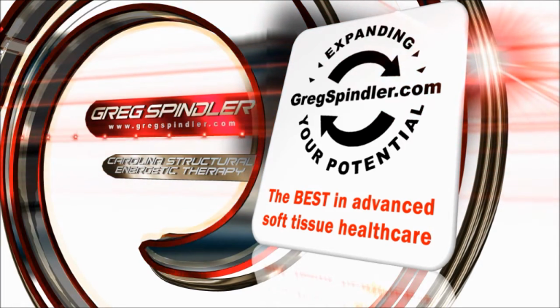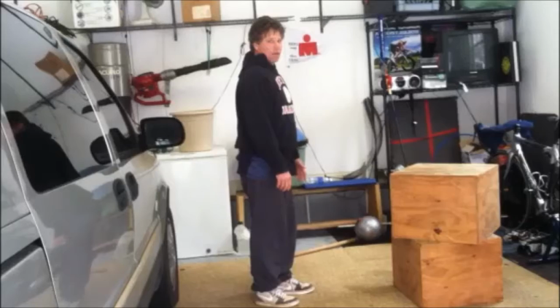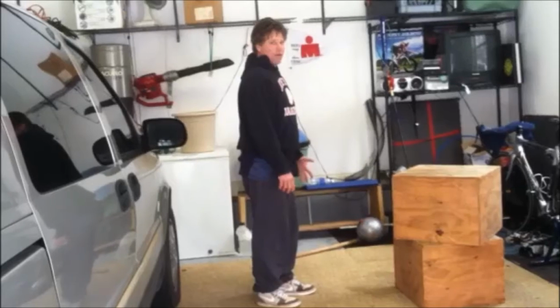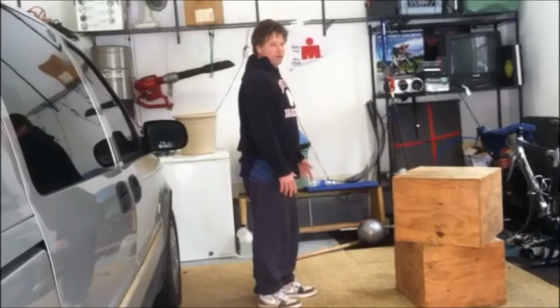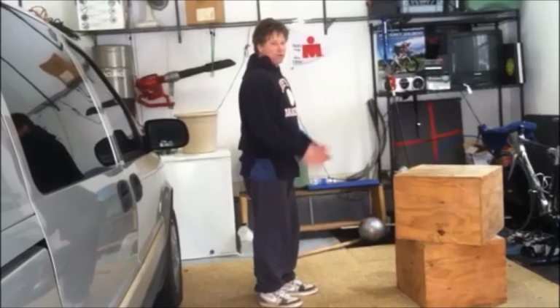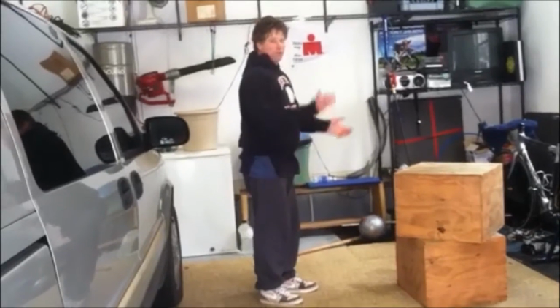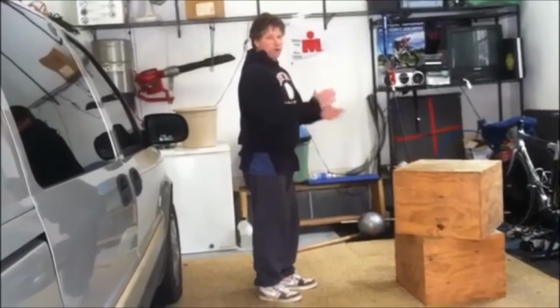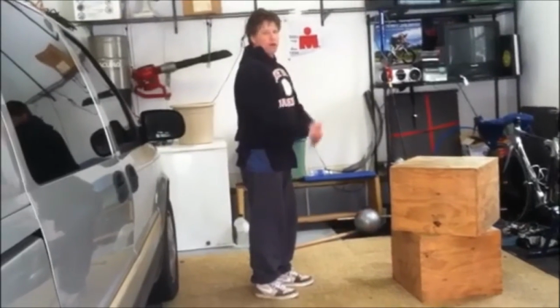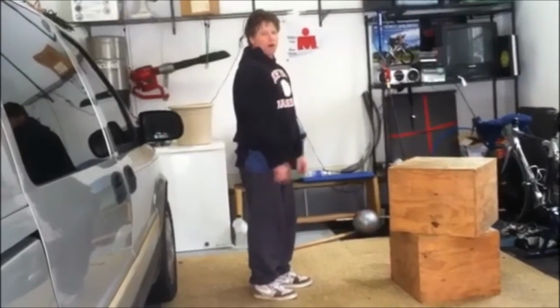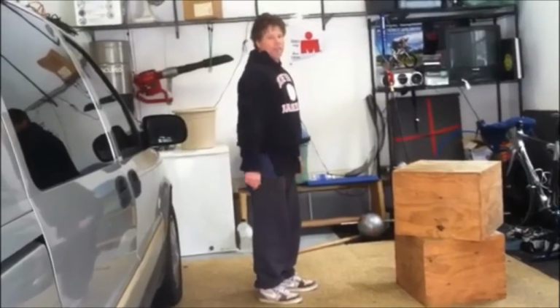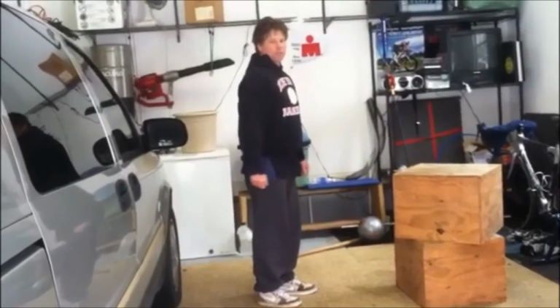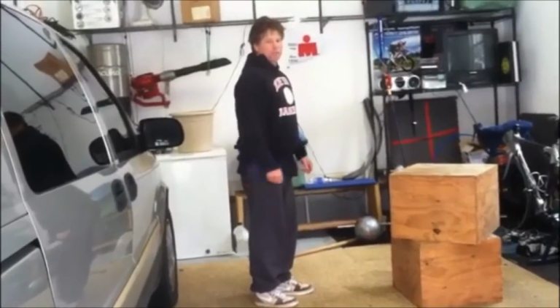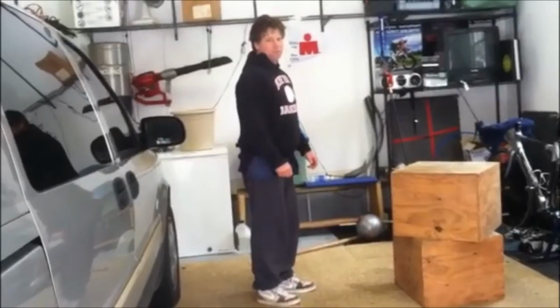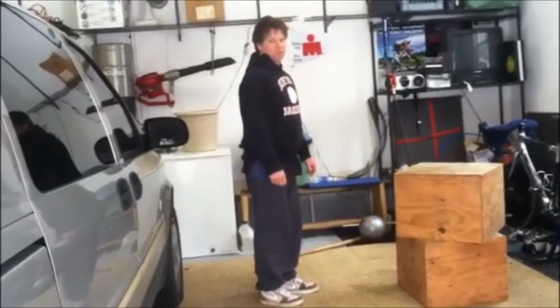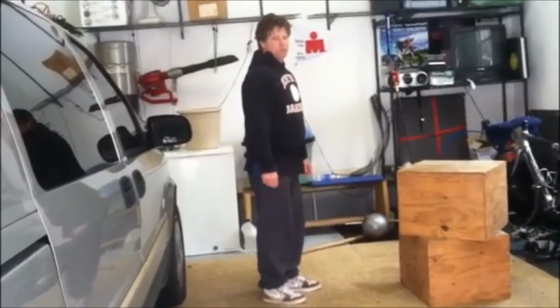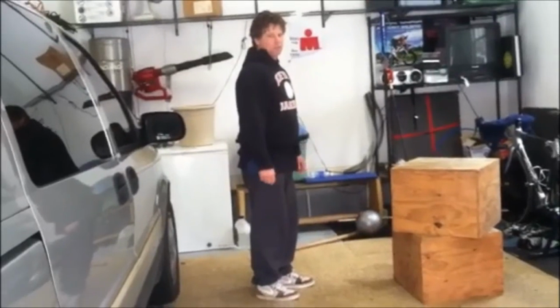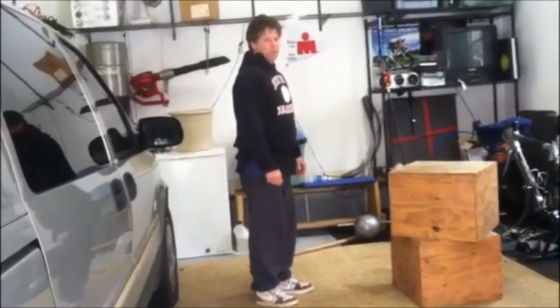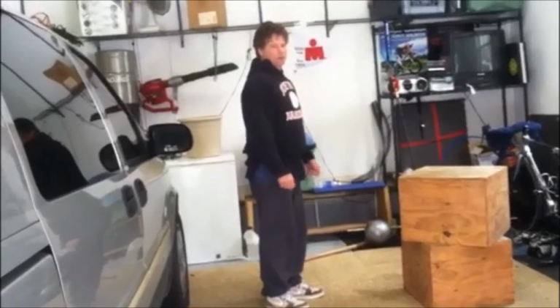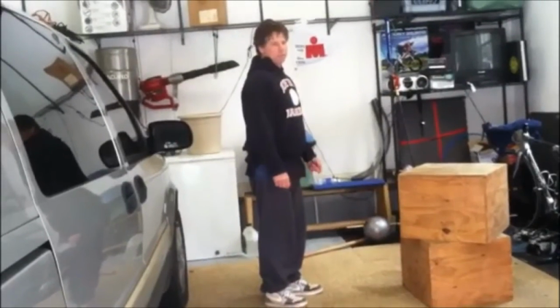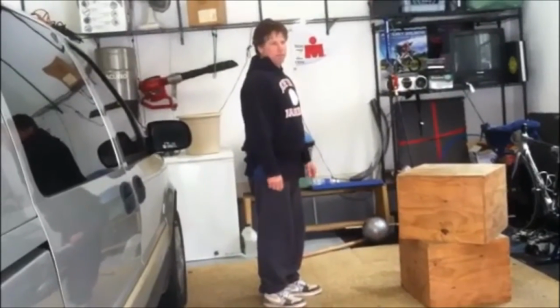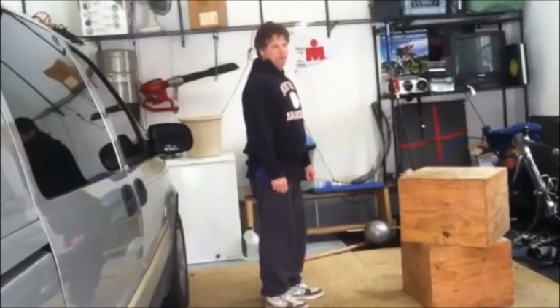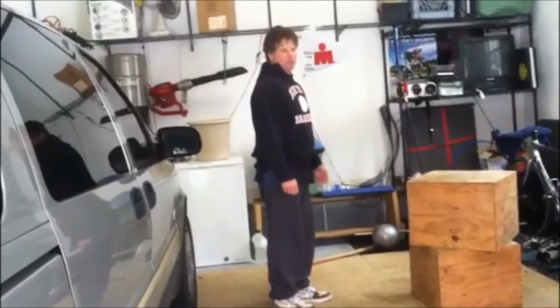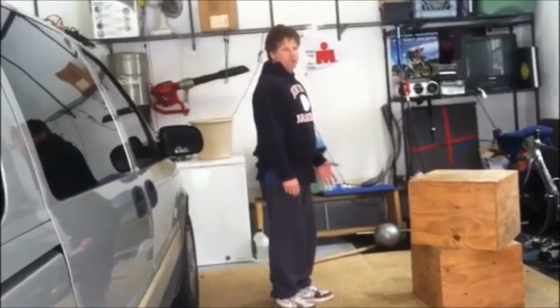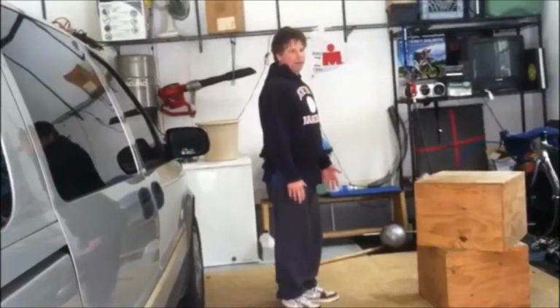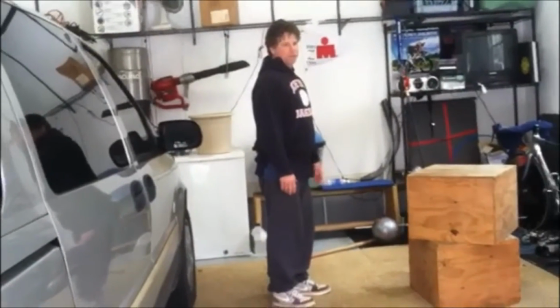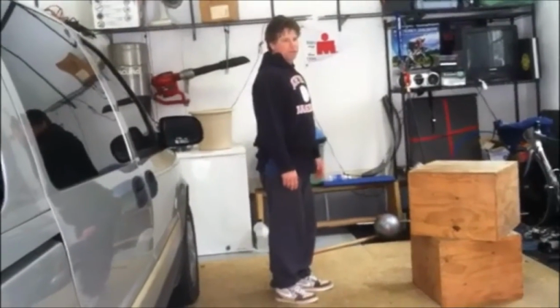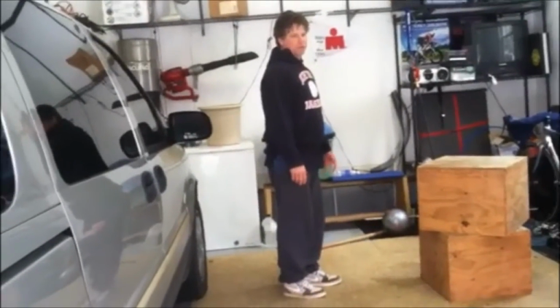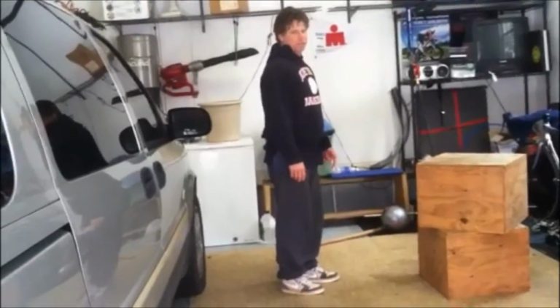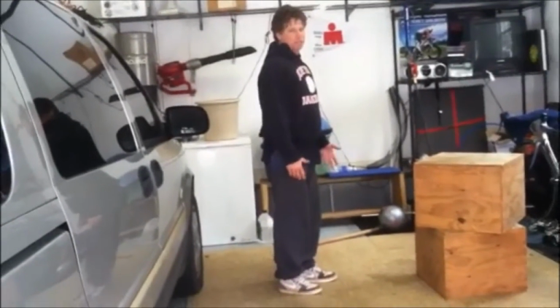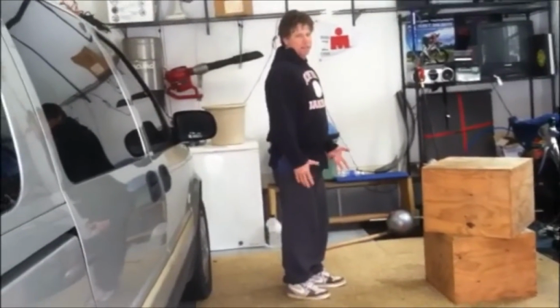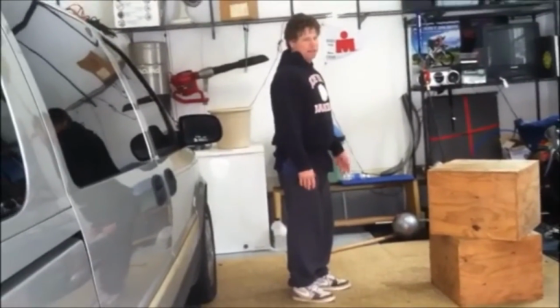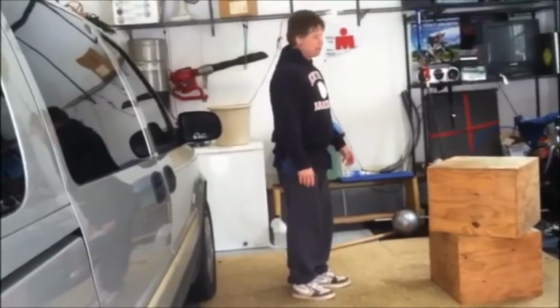We're going to do a hamstring stretch here. Someone asked me about a functional hamstring stretch — here's an idea.